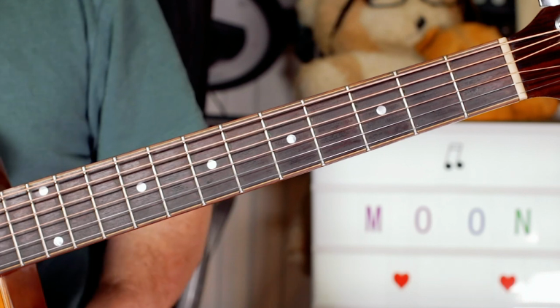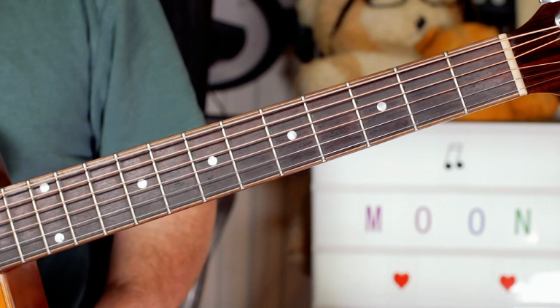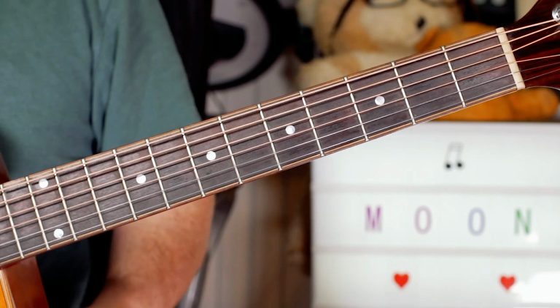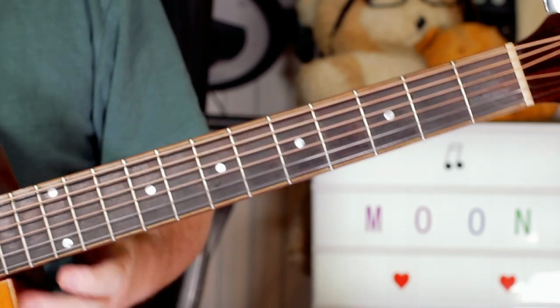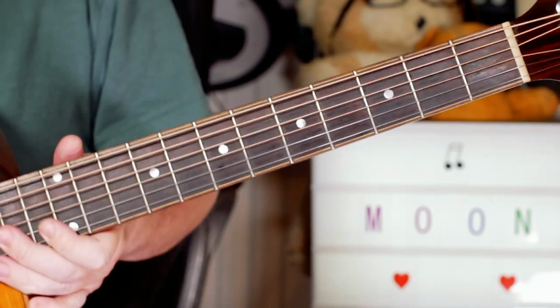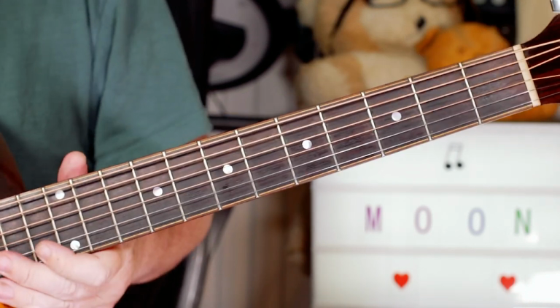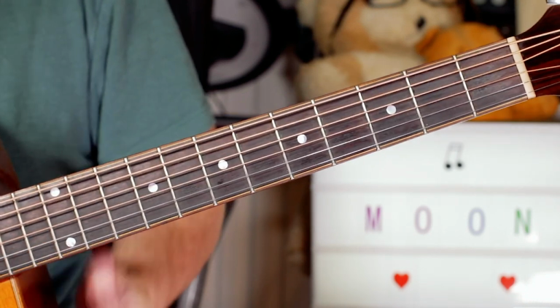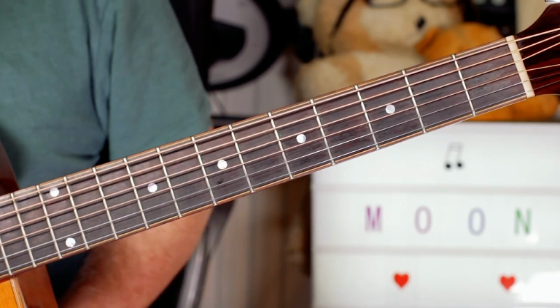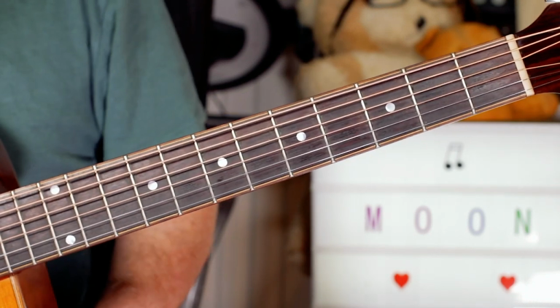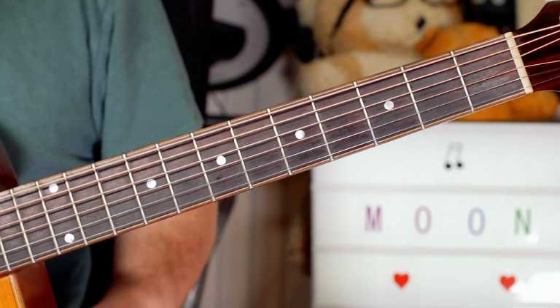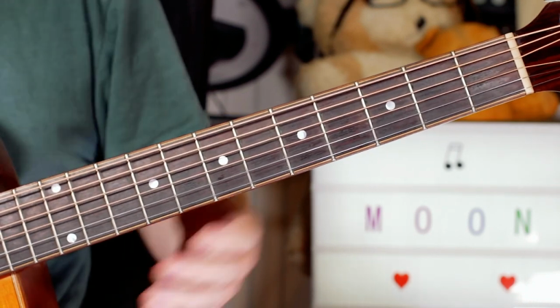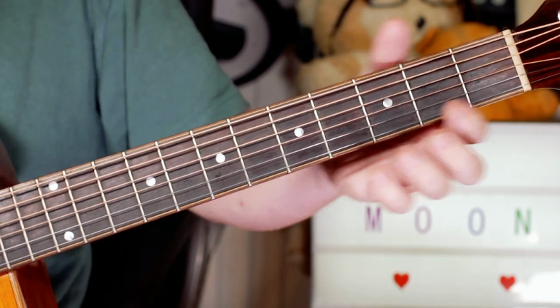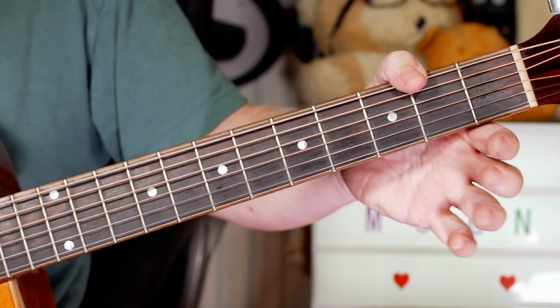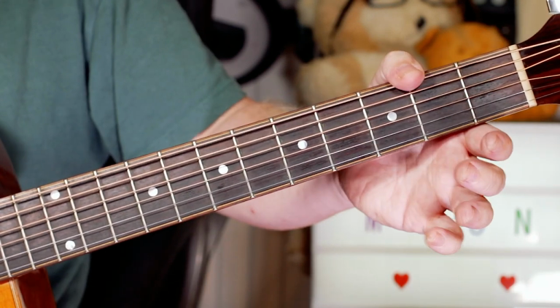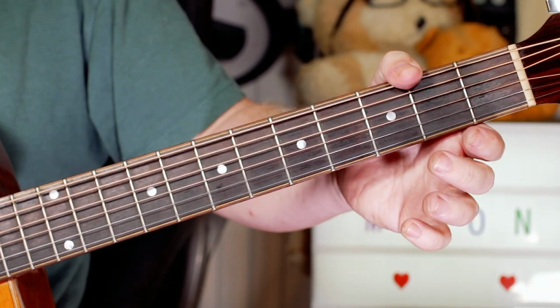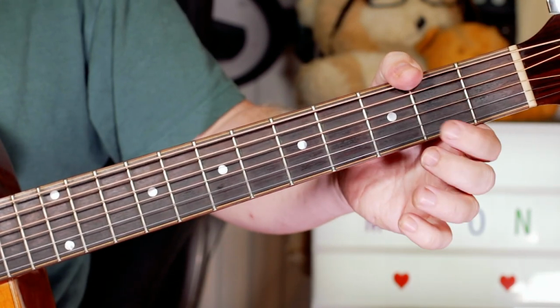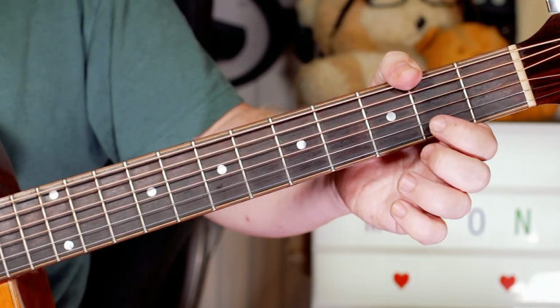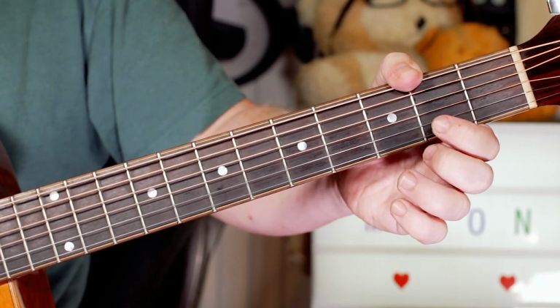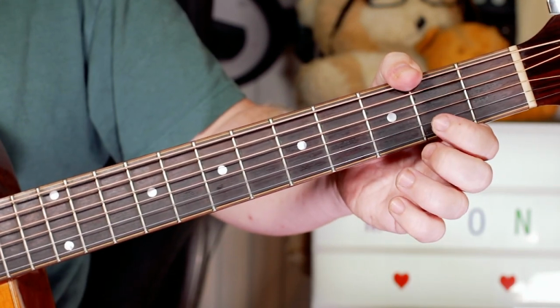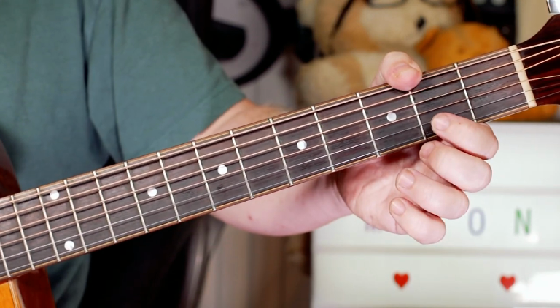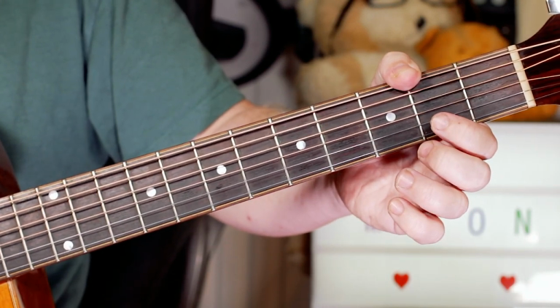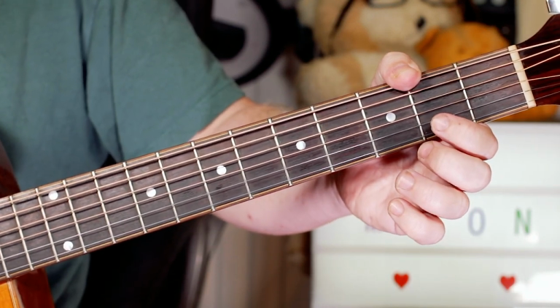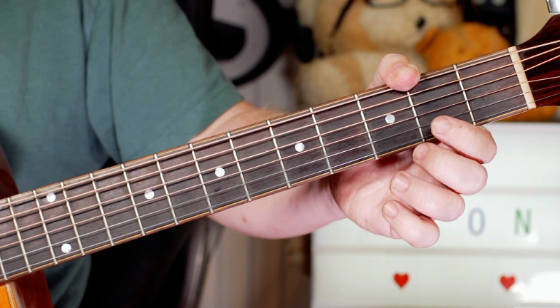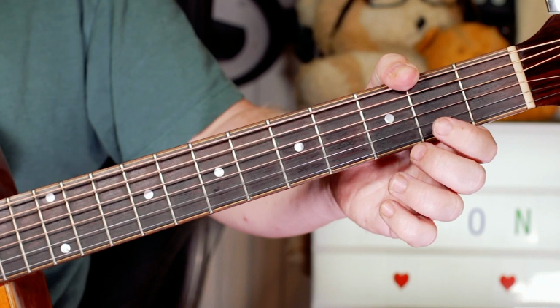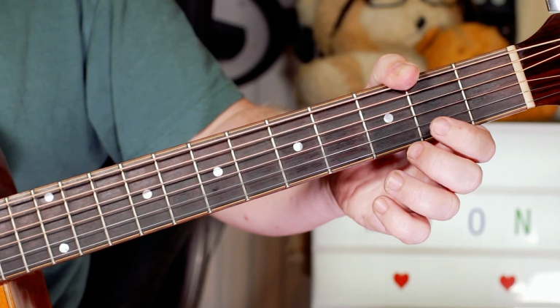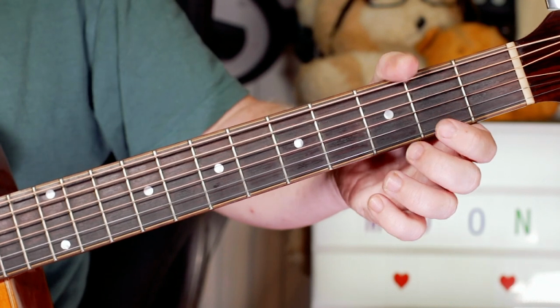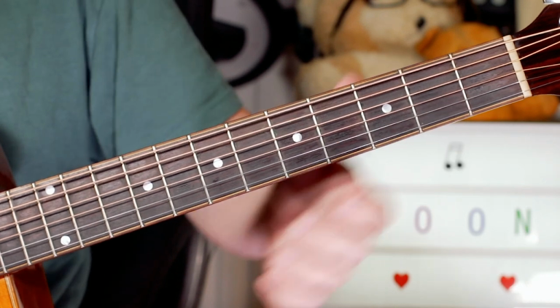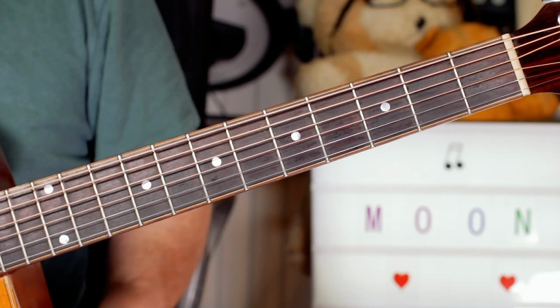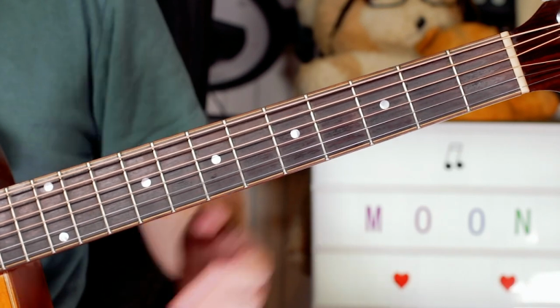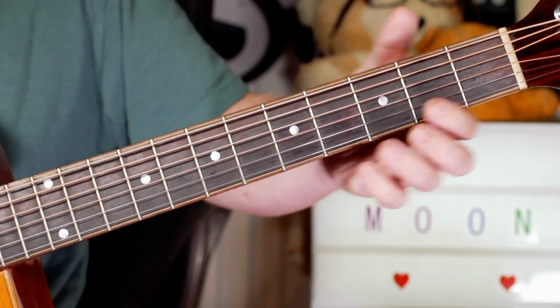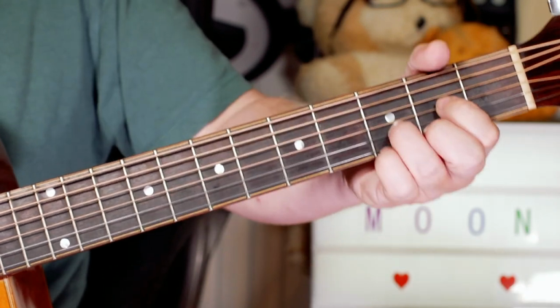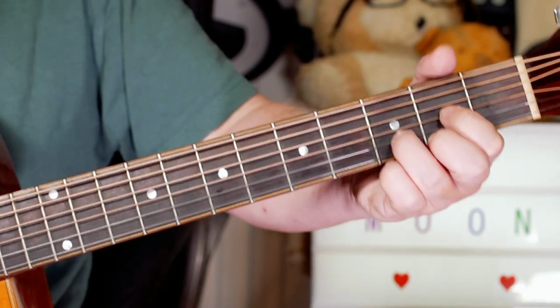Hey guitar buddies, continuing with the moon theme, I thought we'd take a look at Brain Damage from Dark Side of the Moon by Pink Floyd.